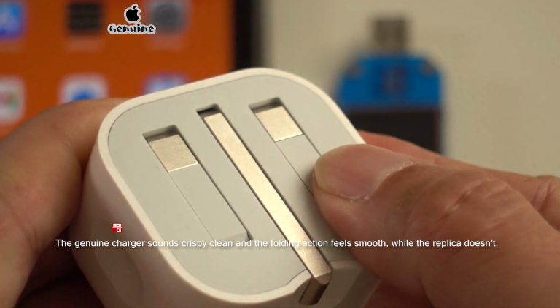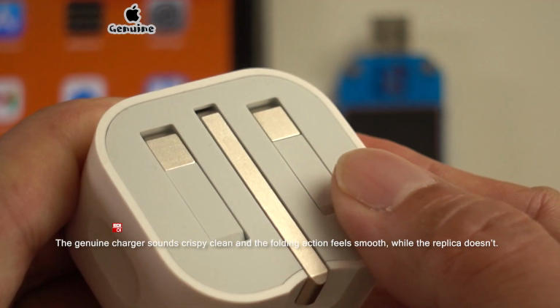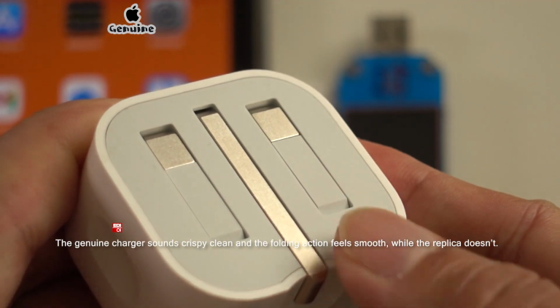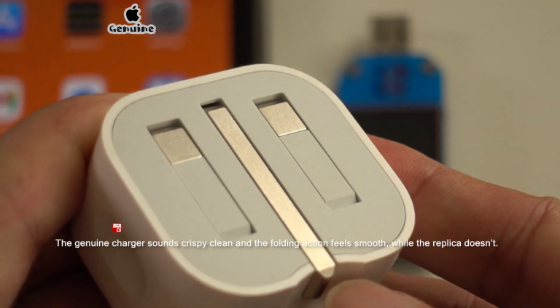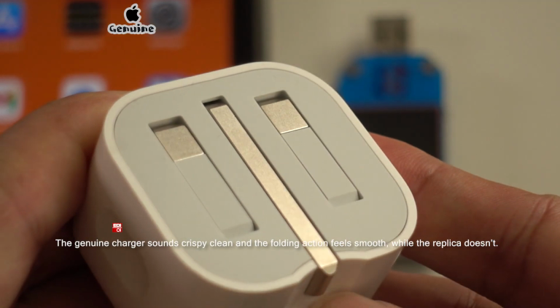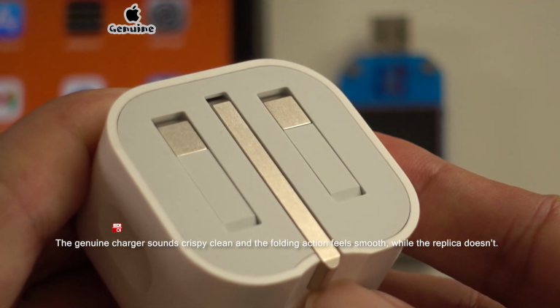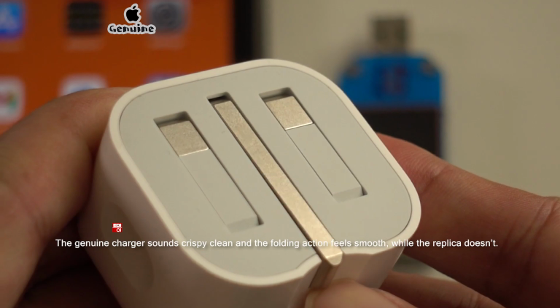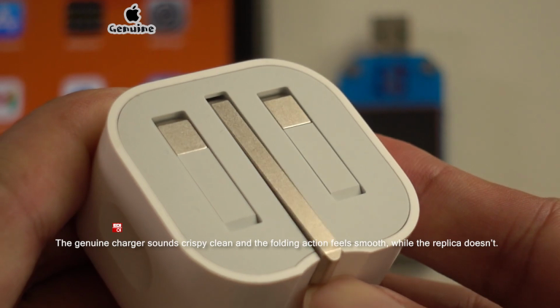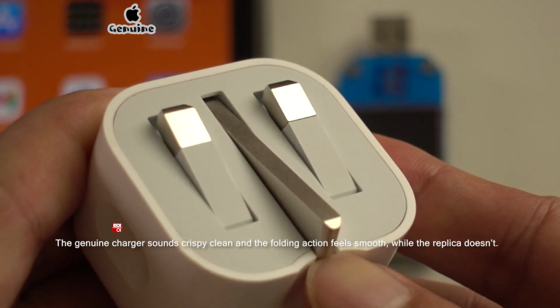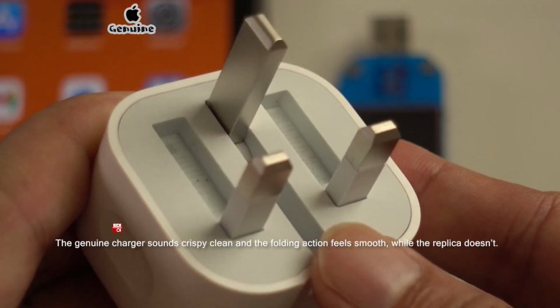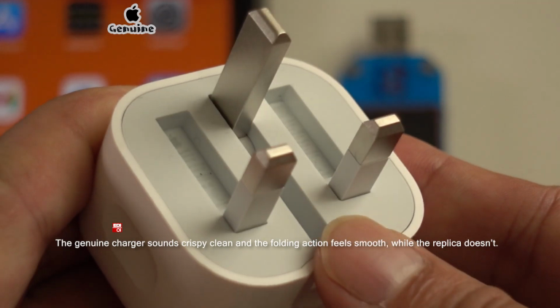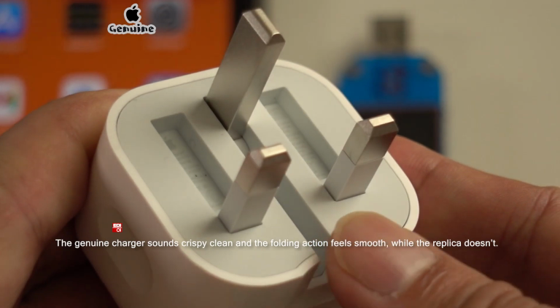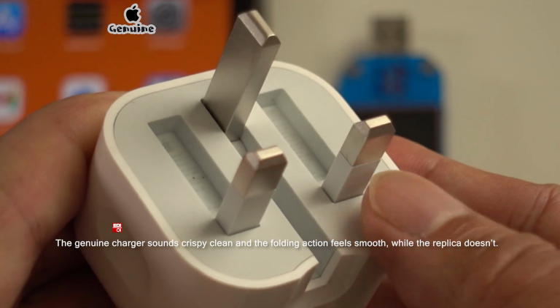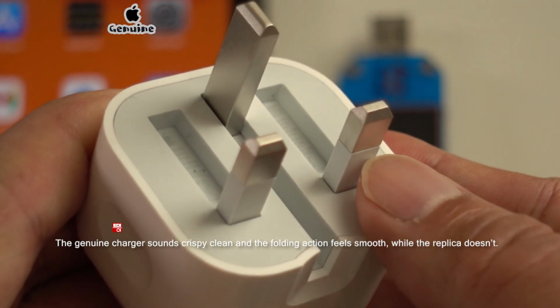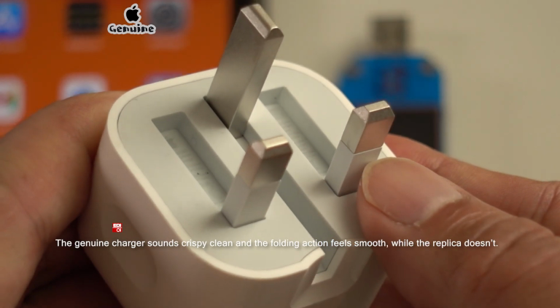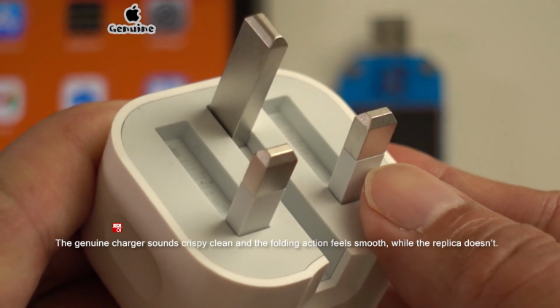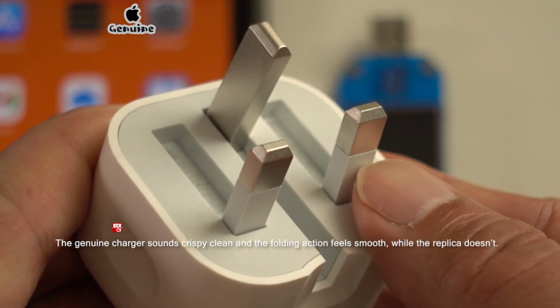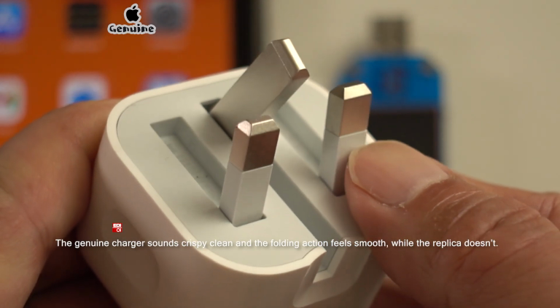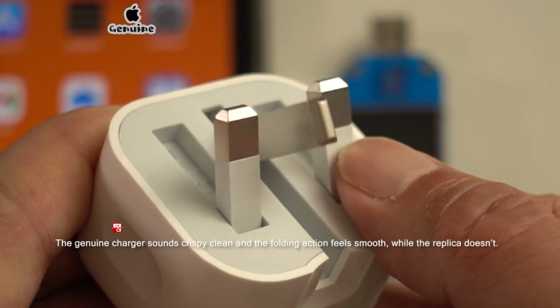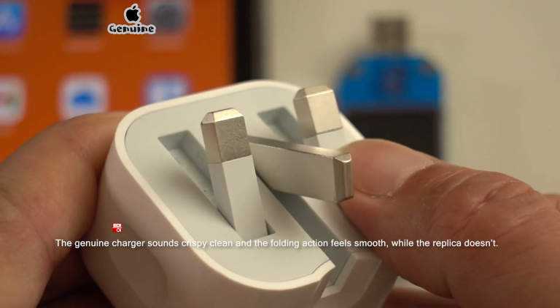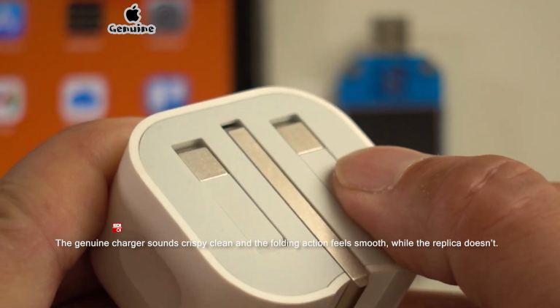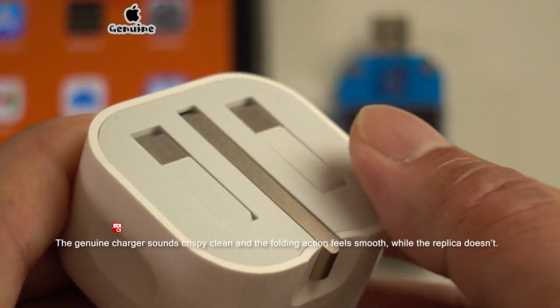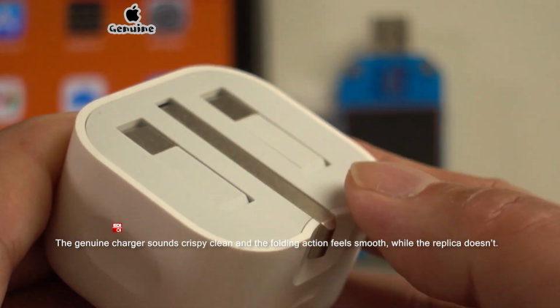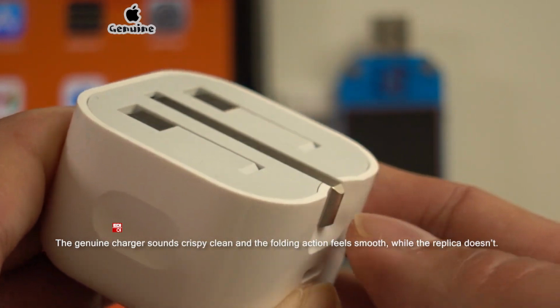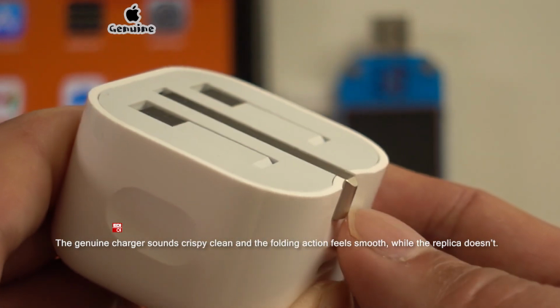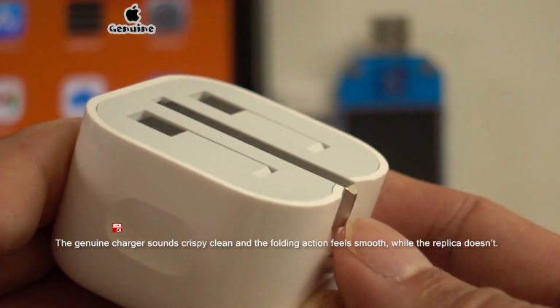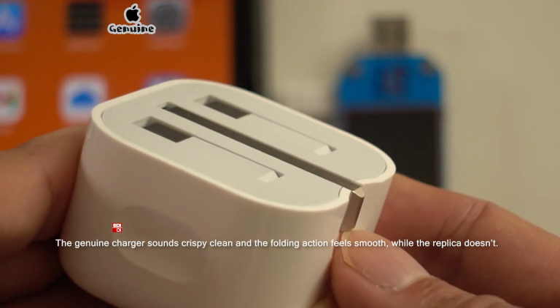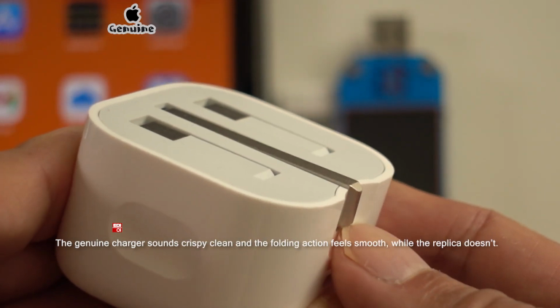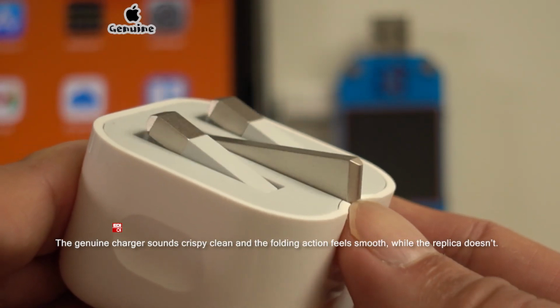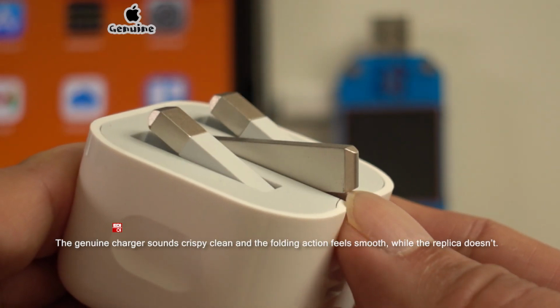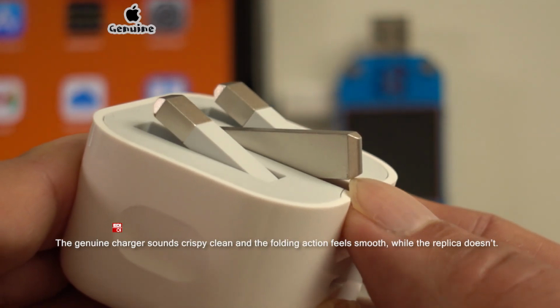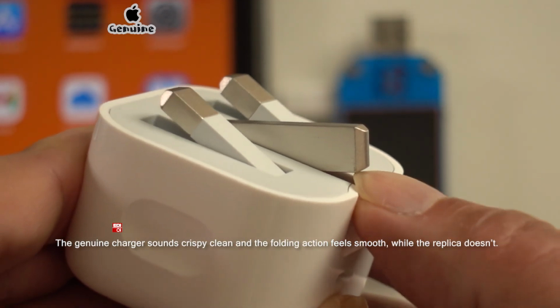The sound and folding action also feels different. Let's have a quick look.